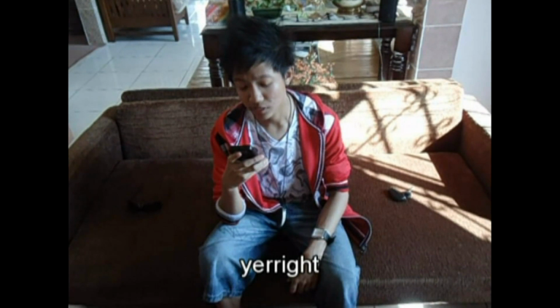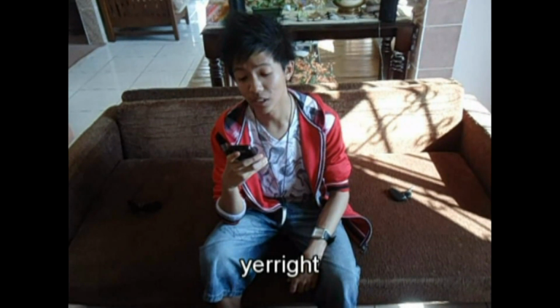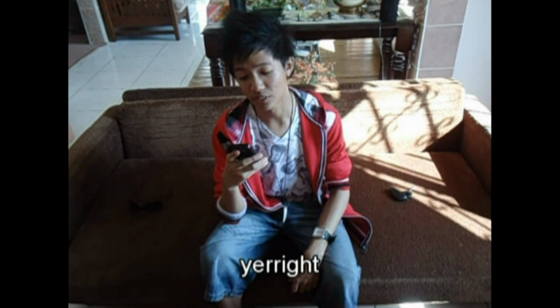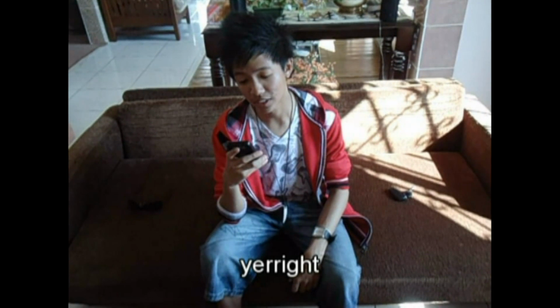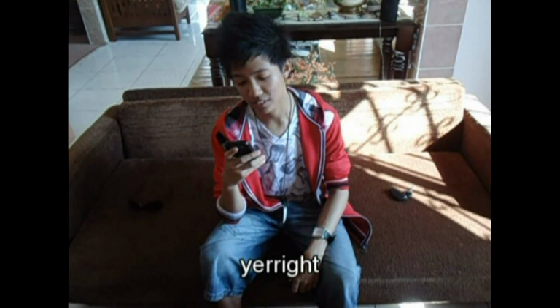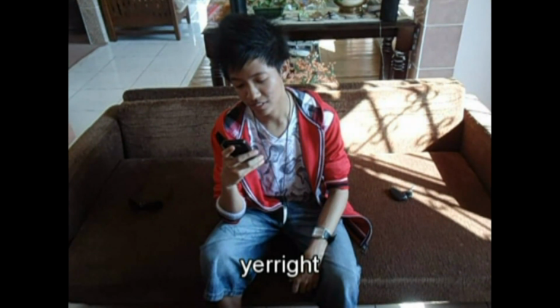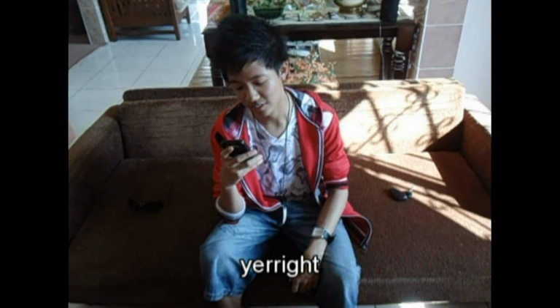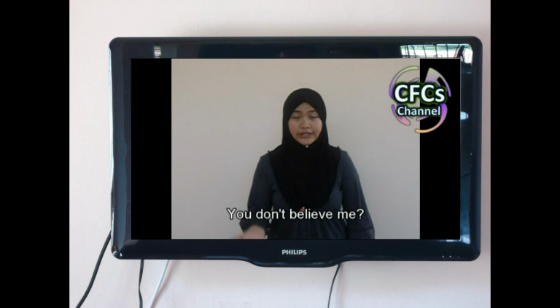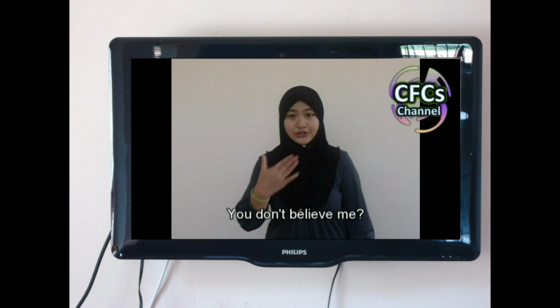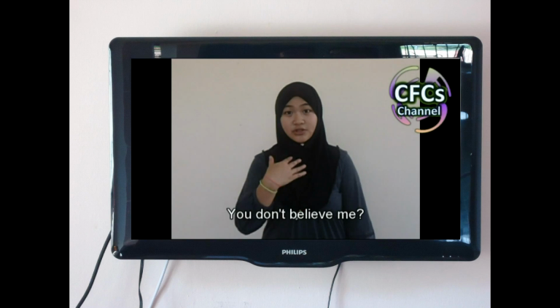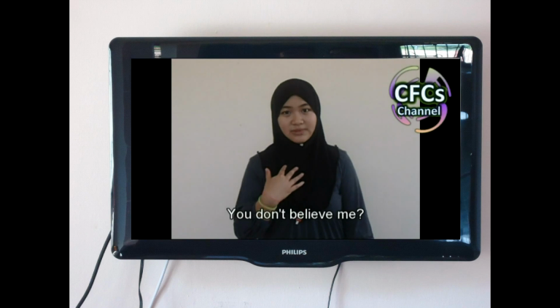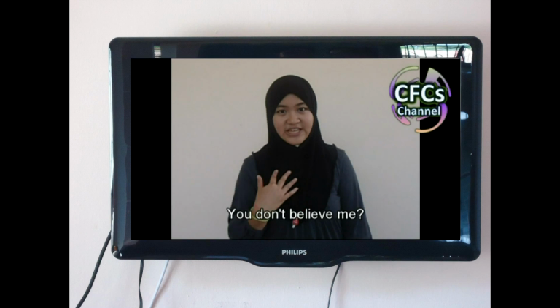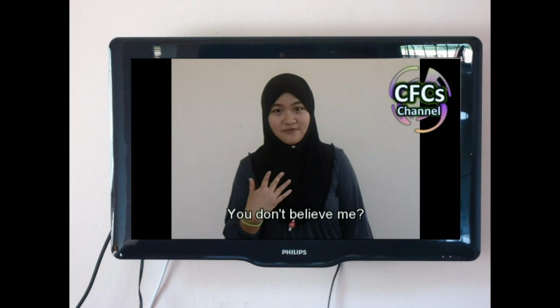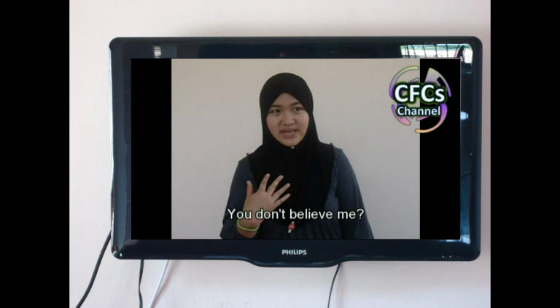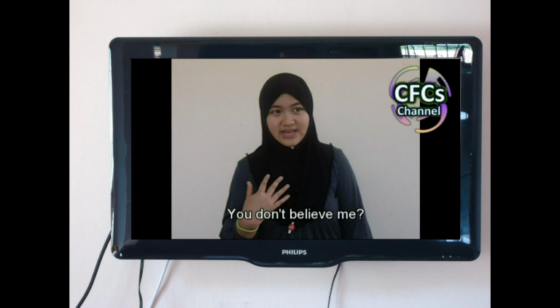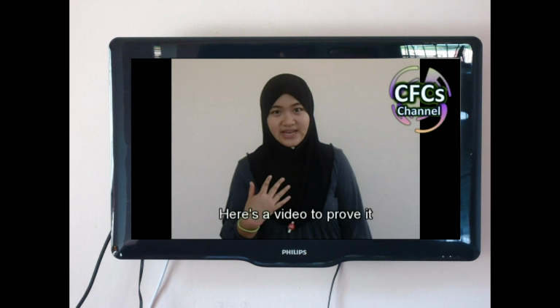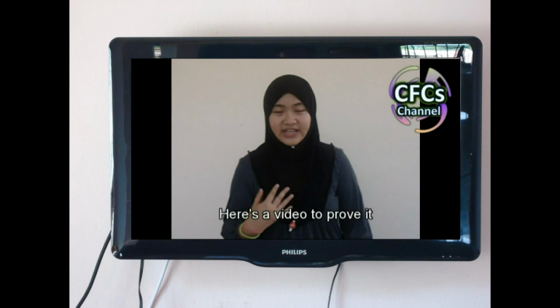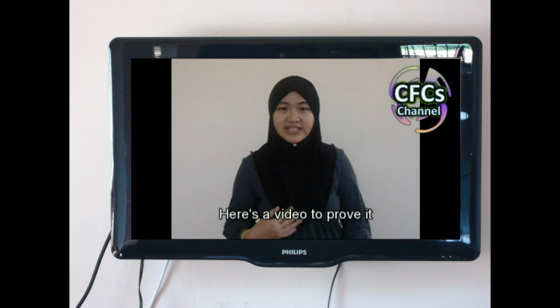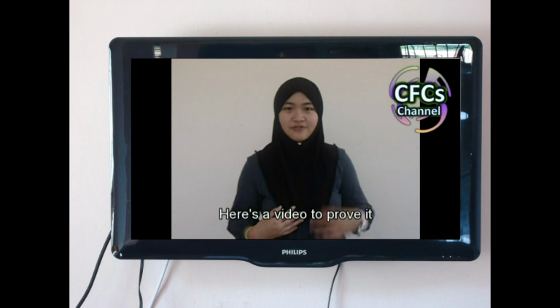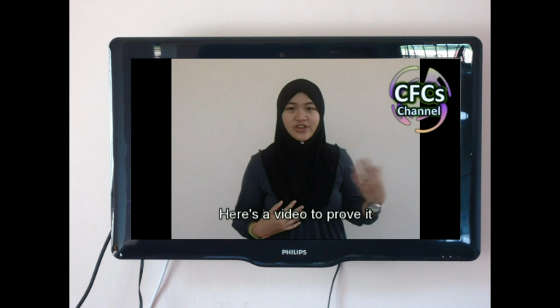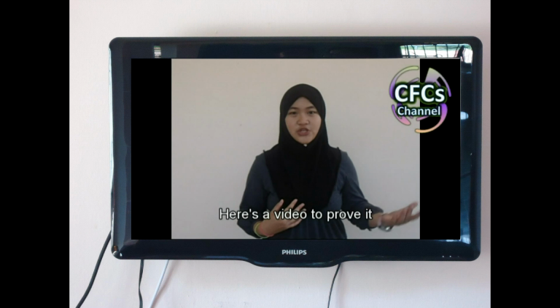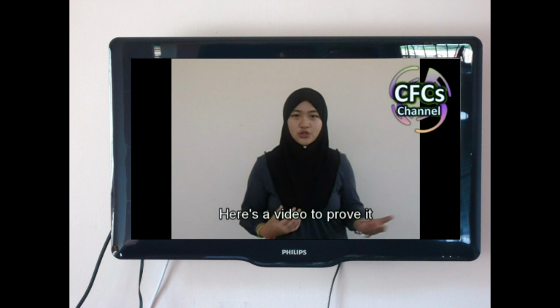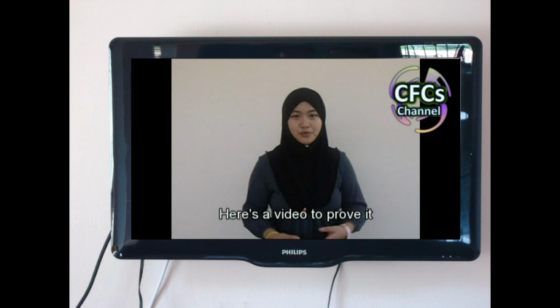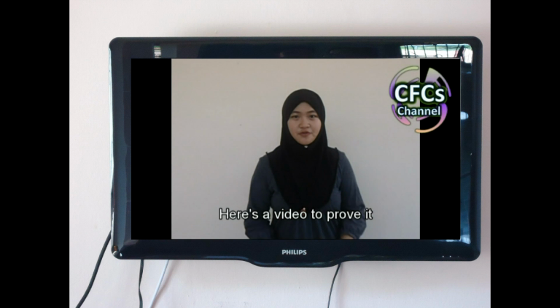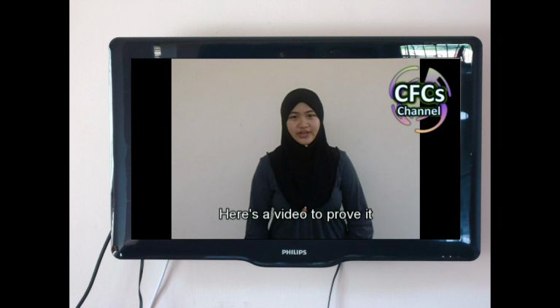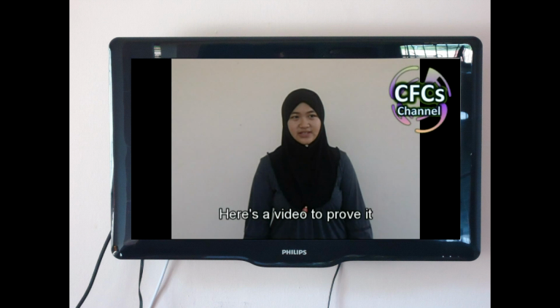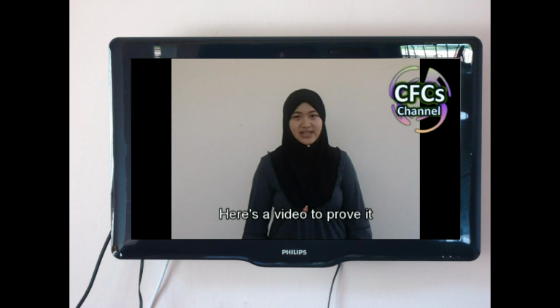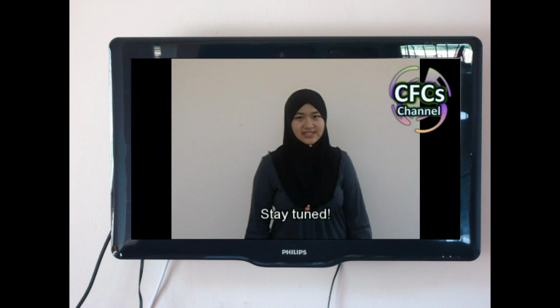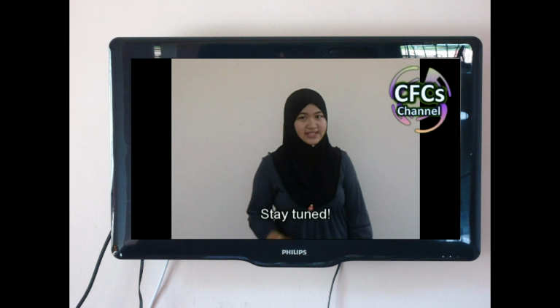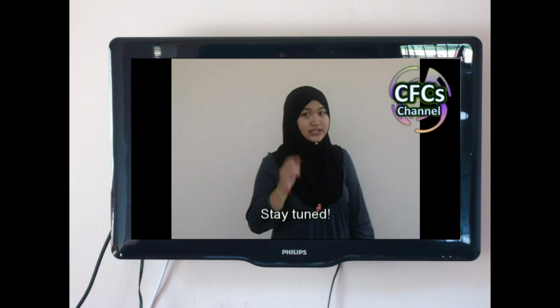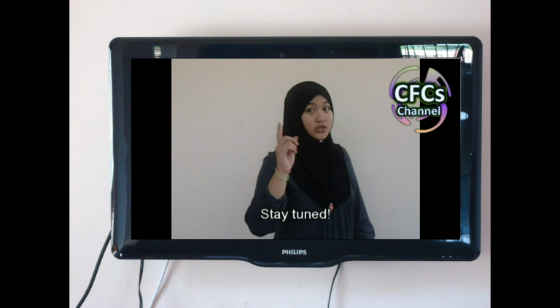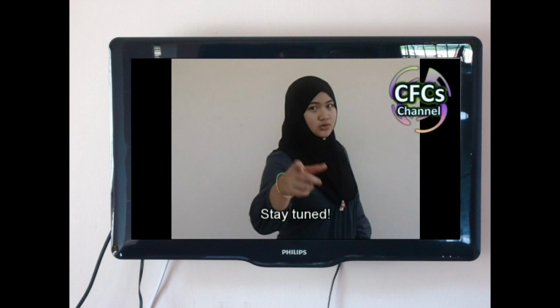Yeah, alright. You don't believe me? Here's a video to prove it. Stay tuned.